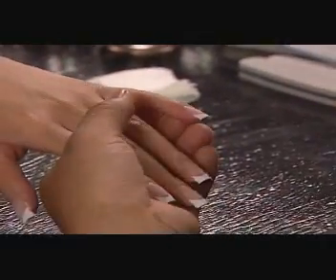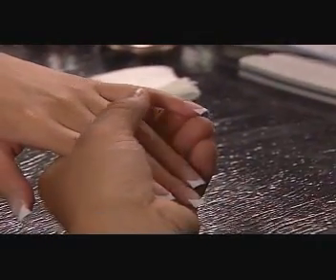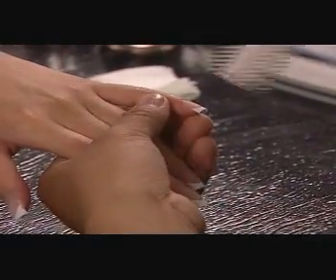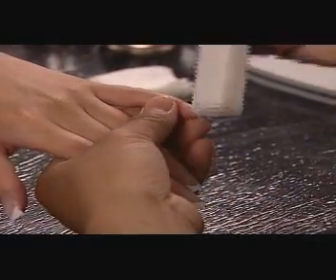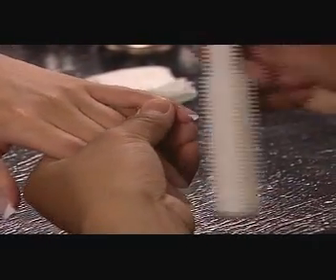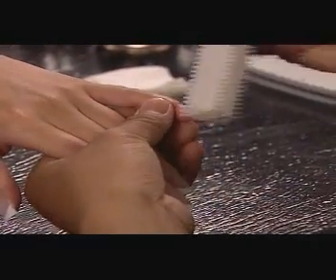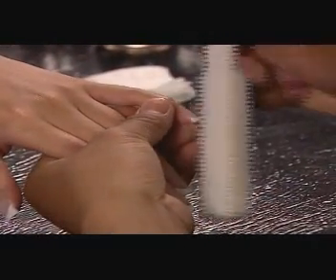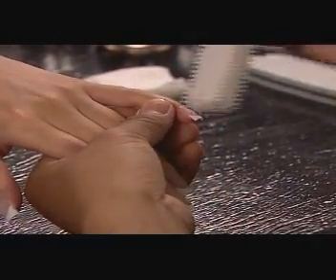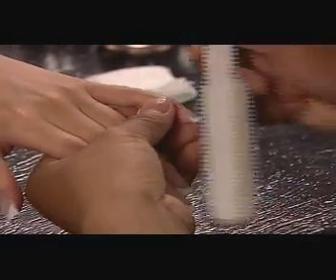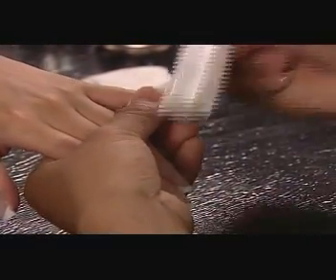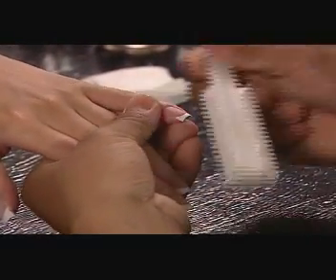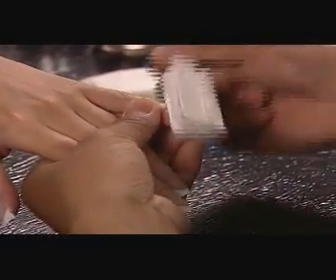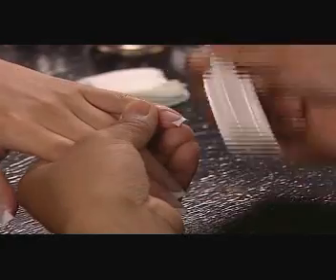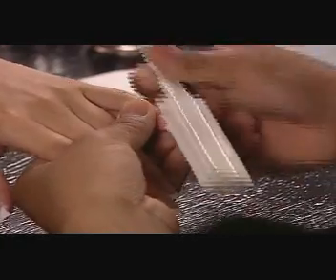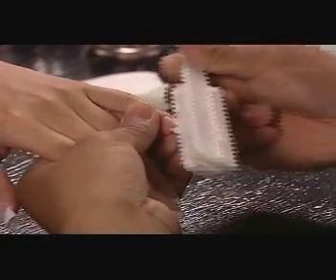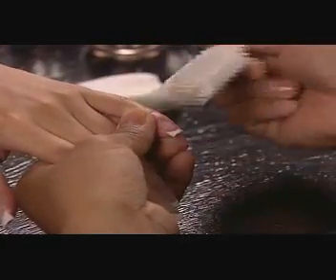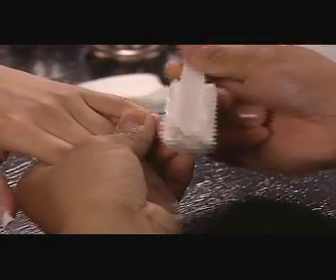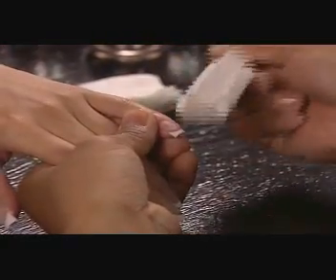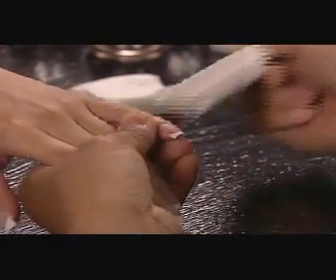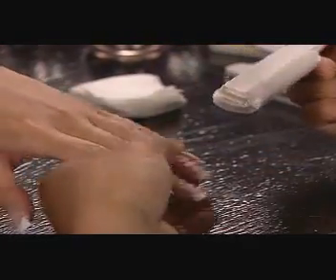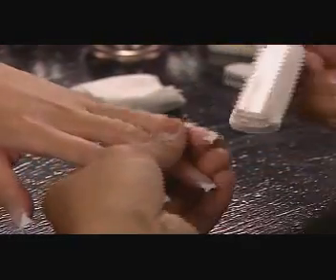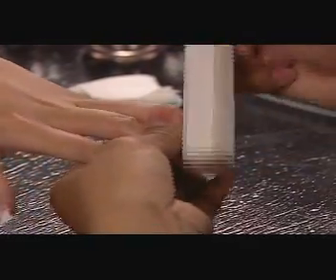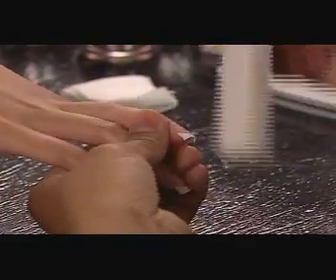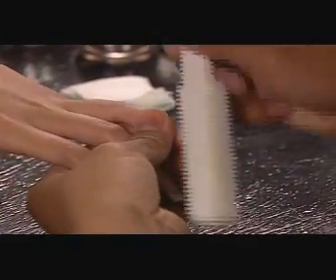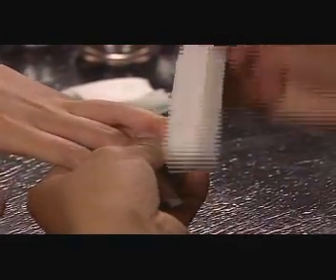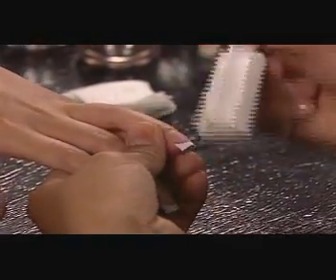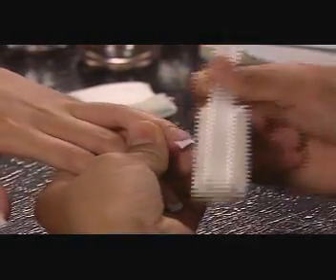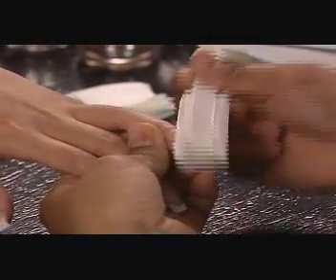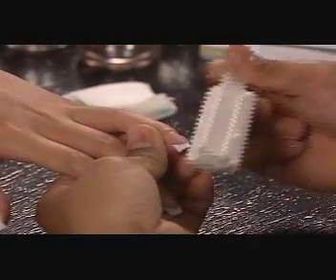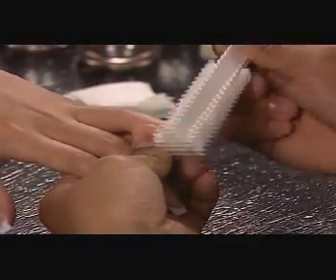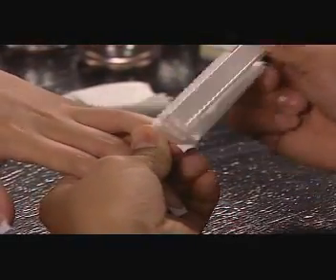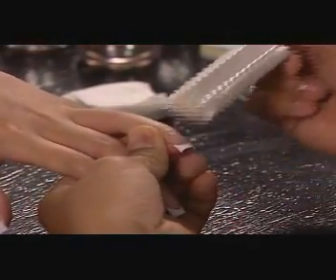Dust the nails well with the OPI Fluffy. Cleanse the nails thoroughly with a nail wipe saturated with NAS 99.